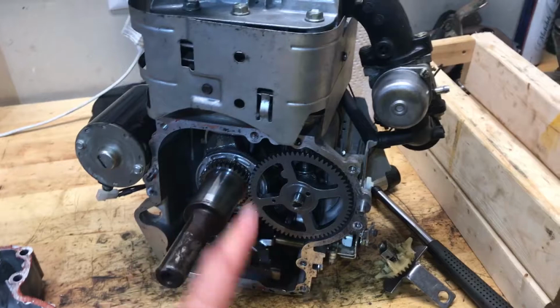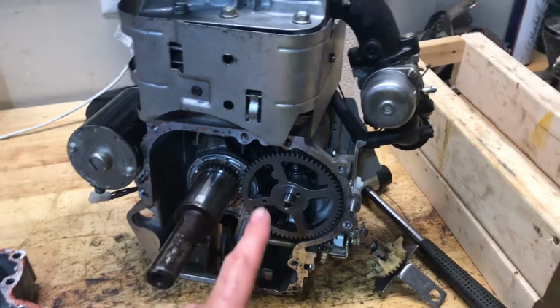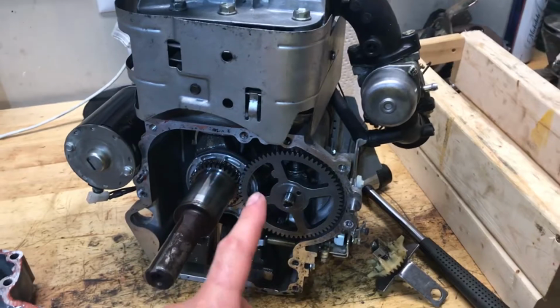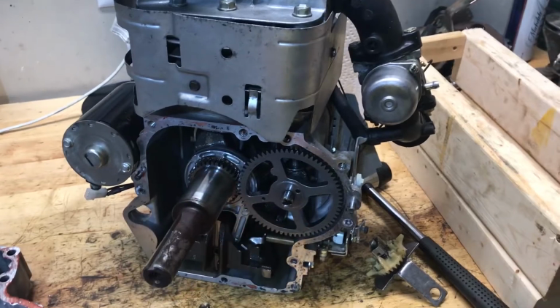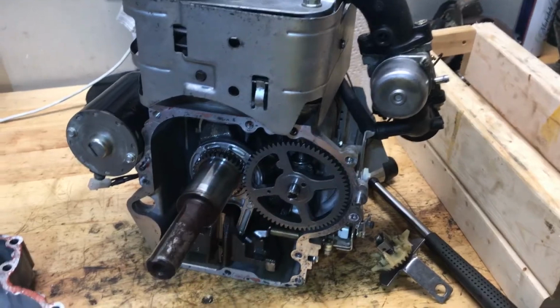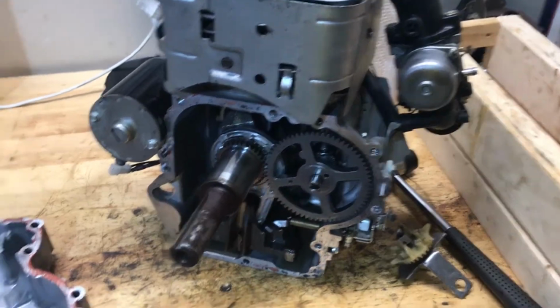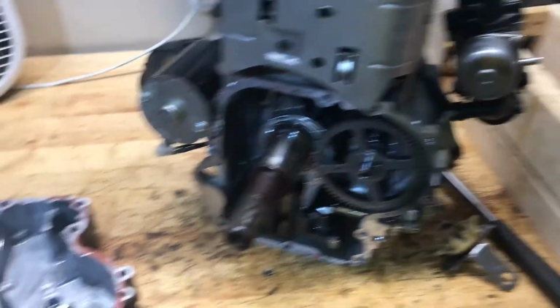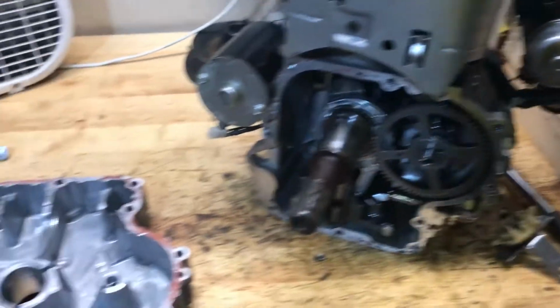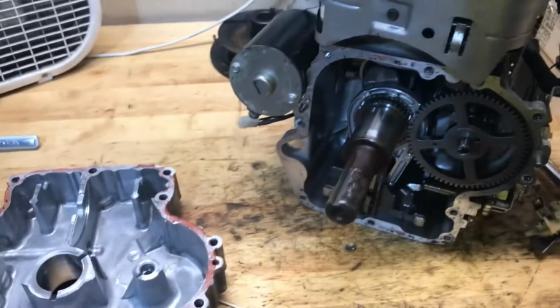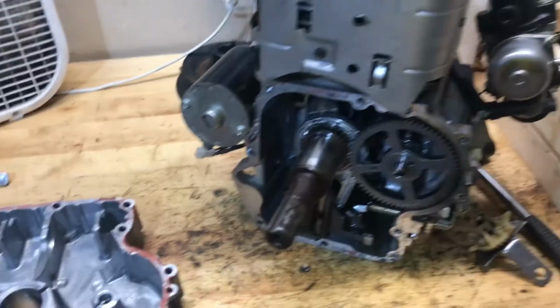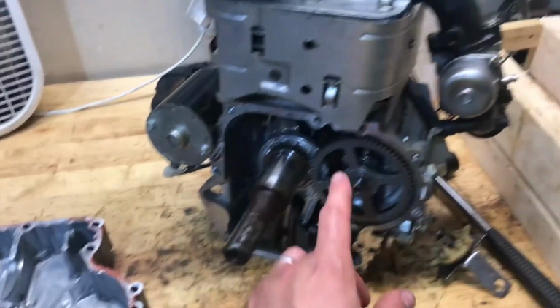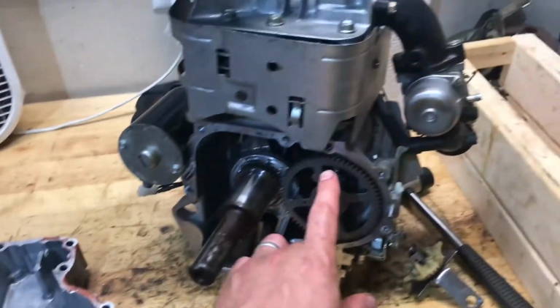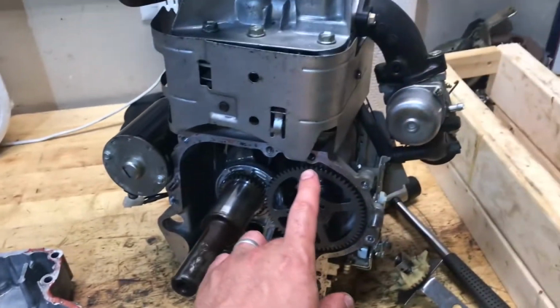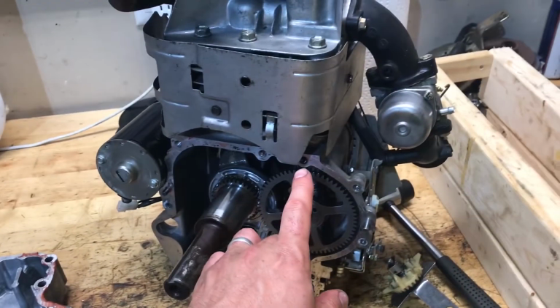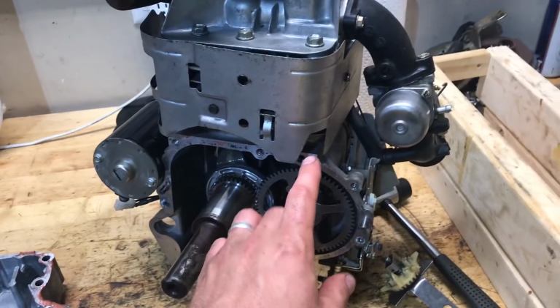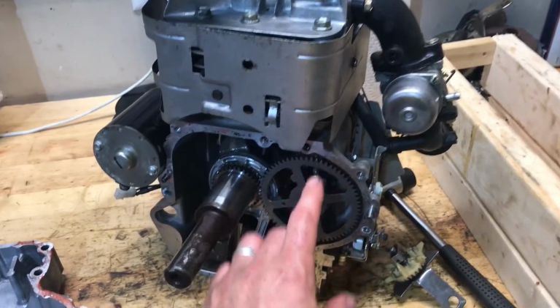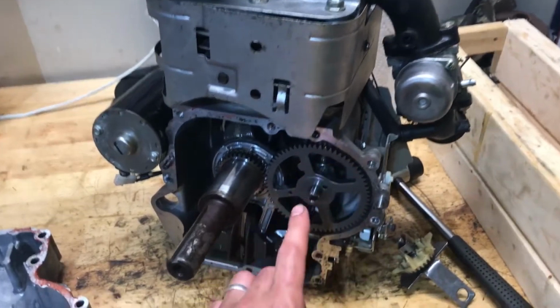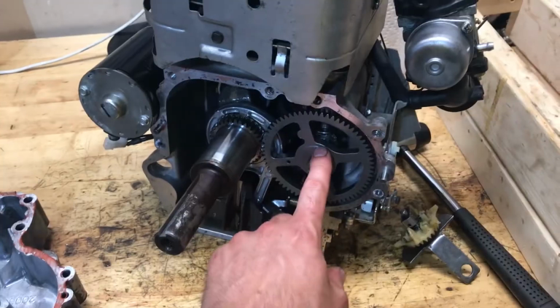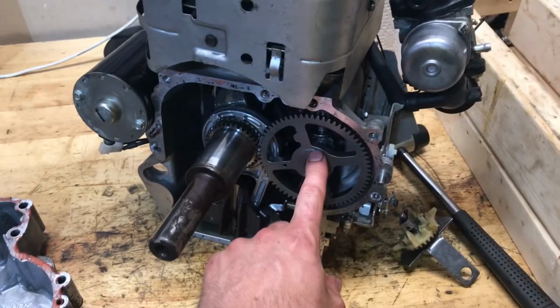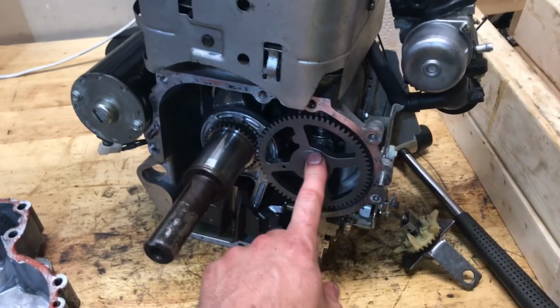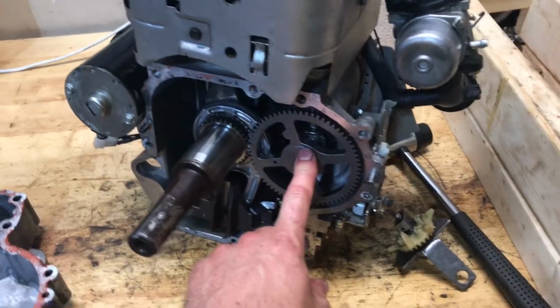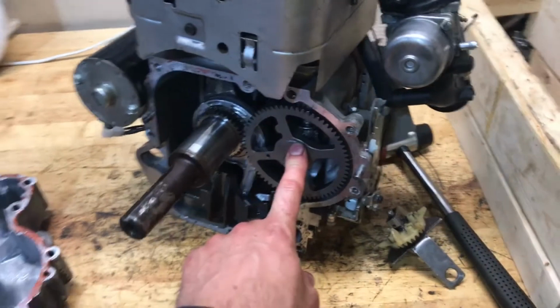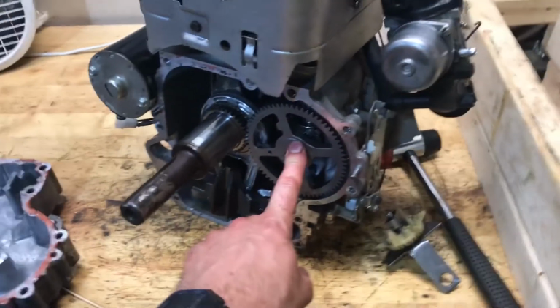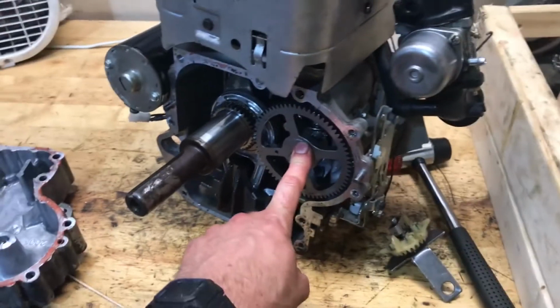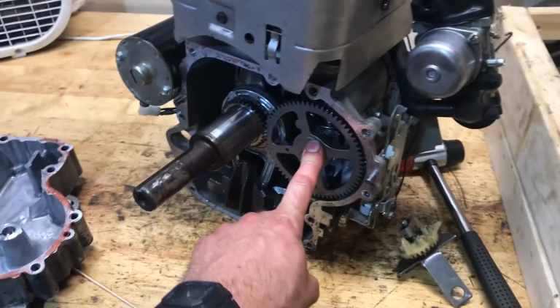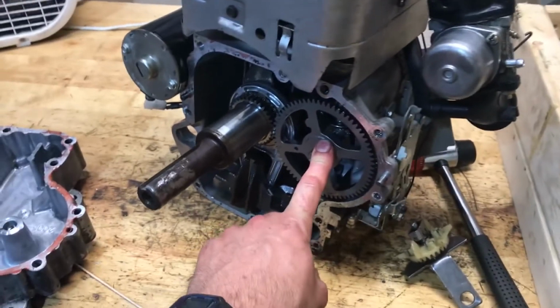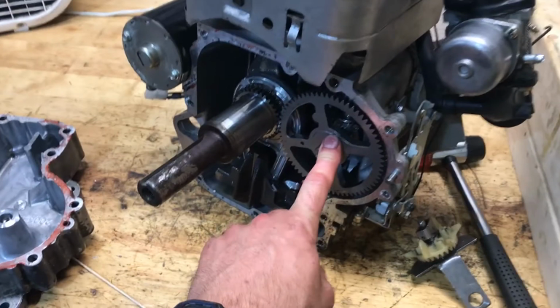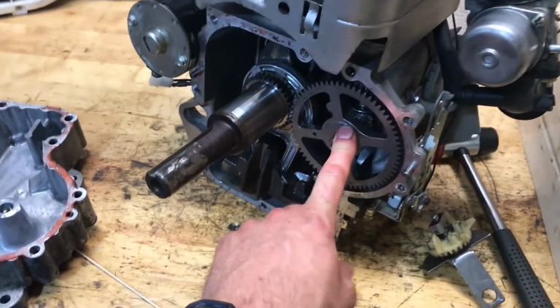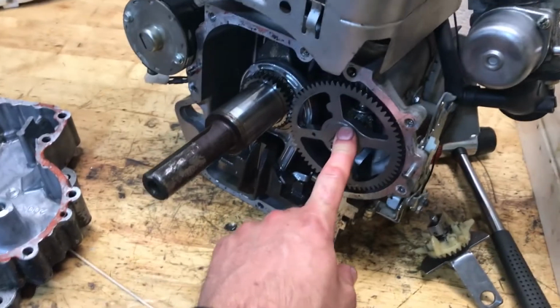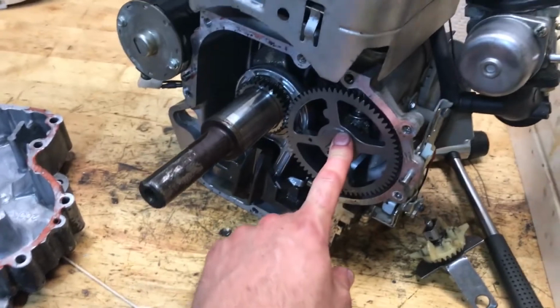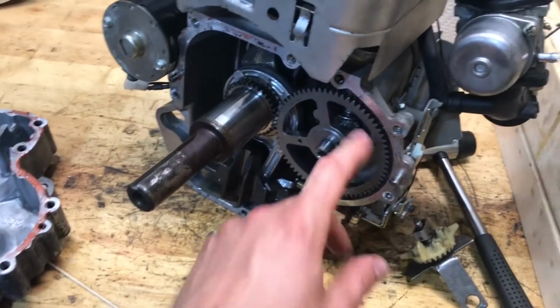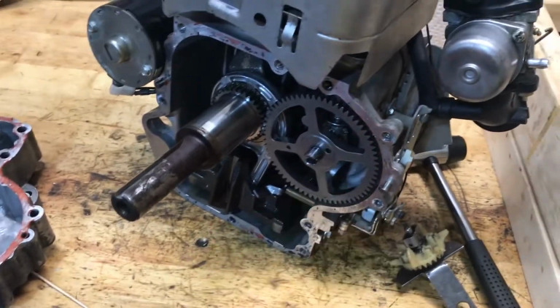All right guys, this is going to be a quick video involving the flyweight on a Briggs & Stratton camshaft.